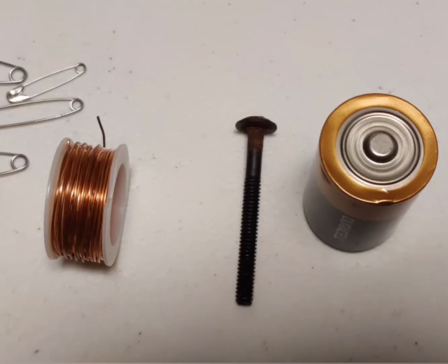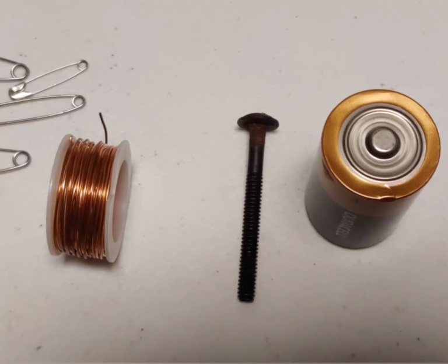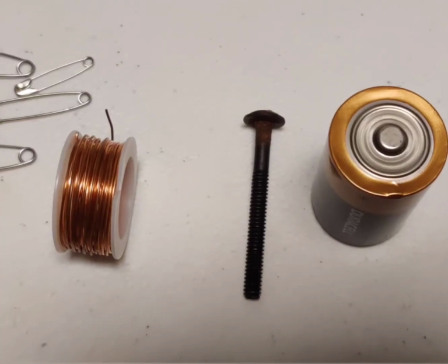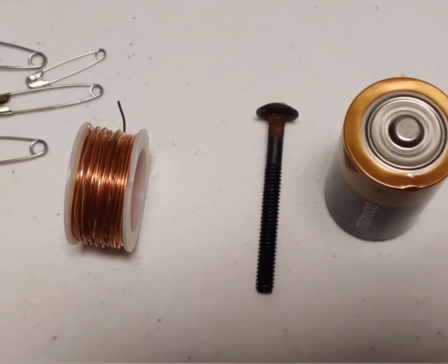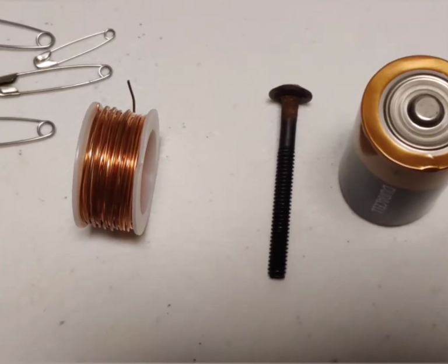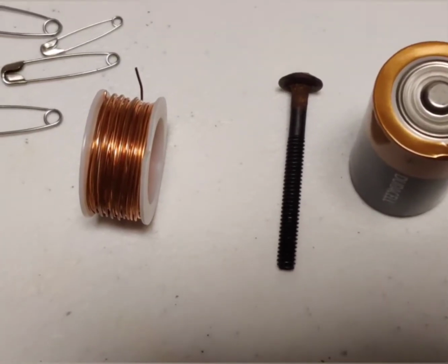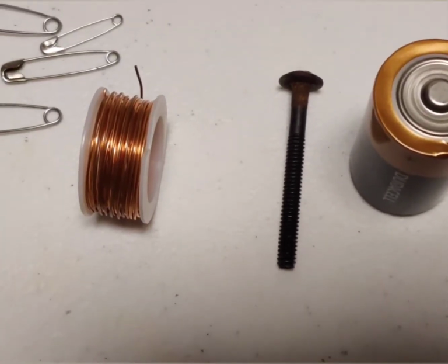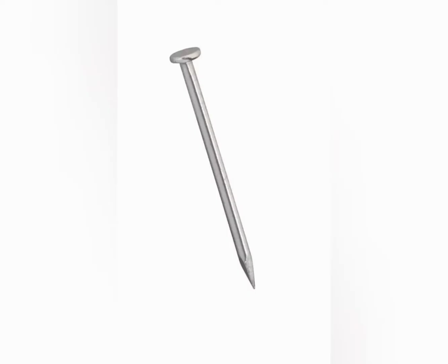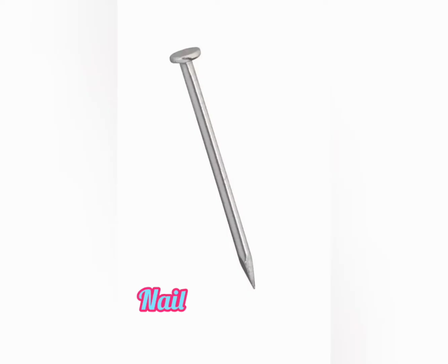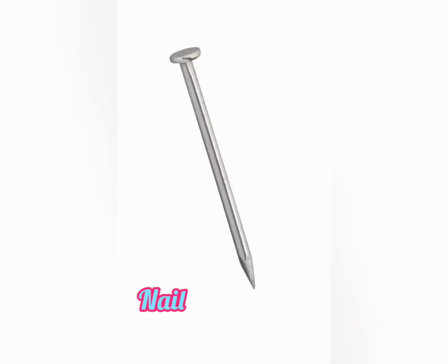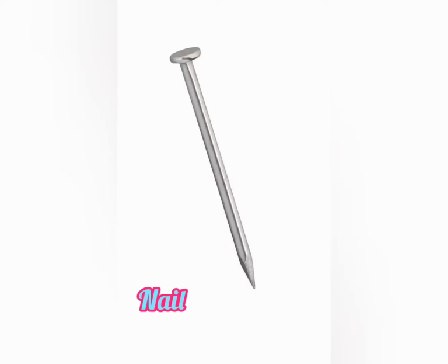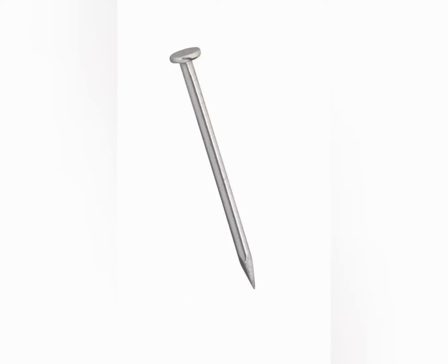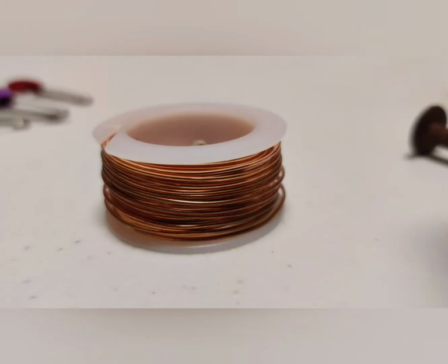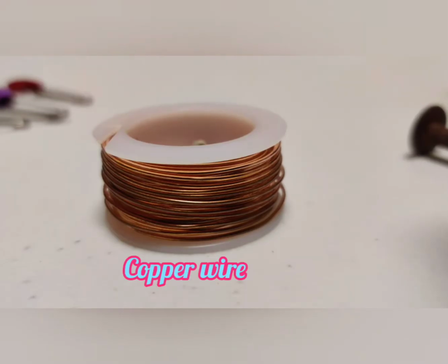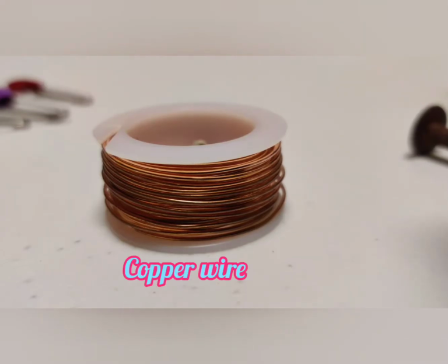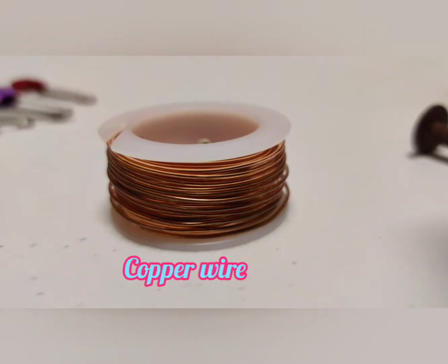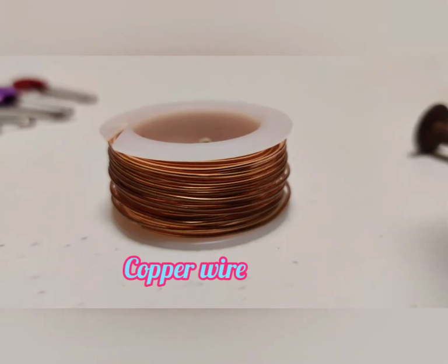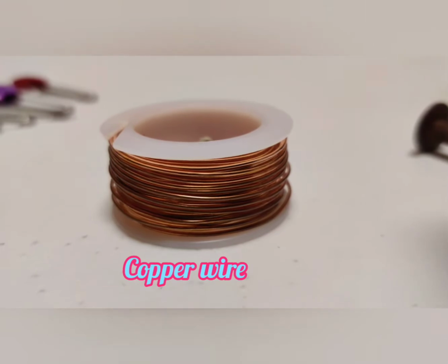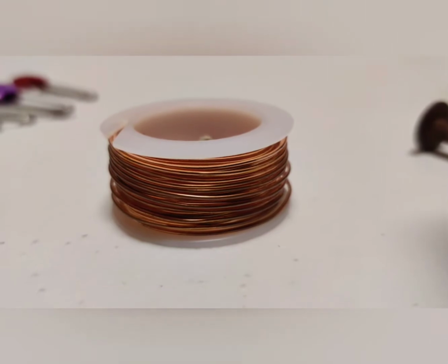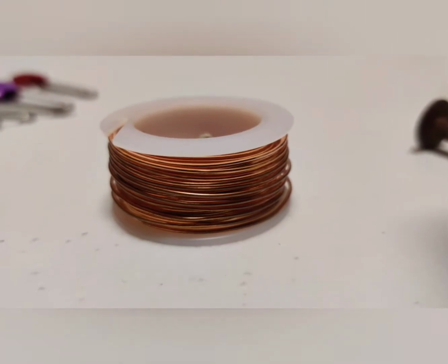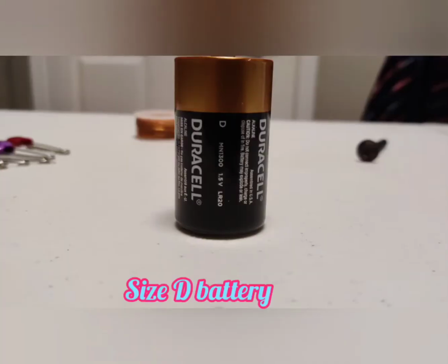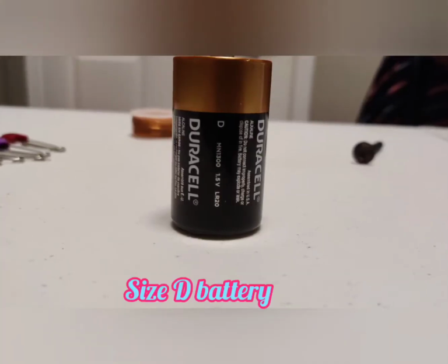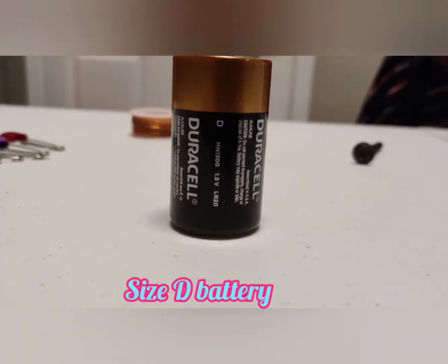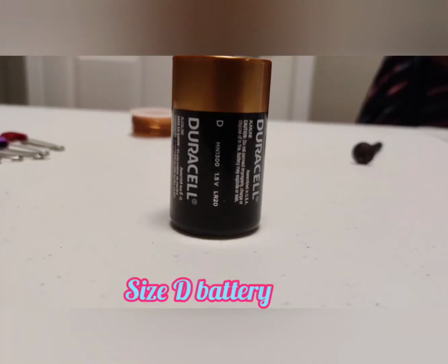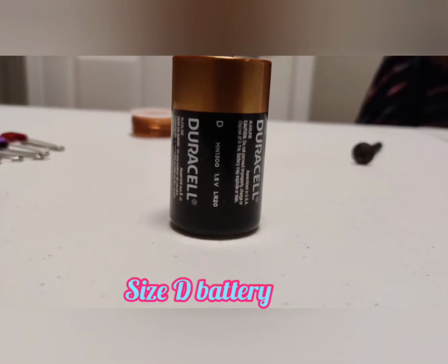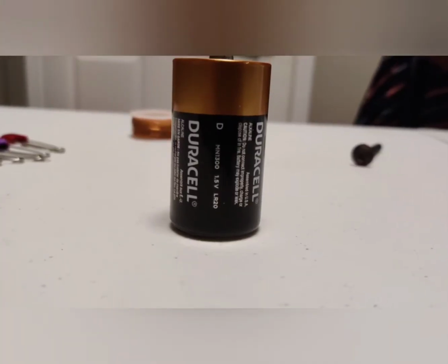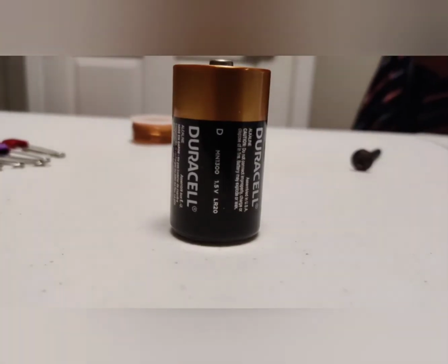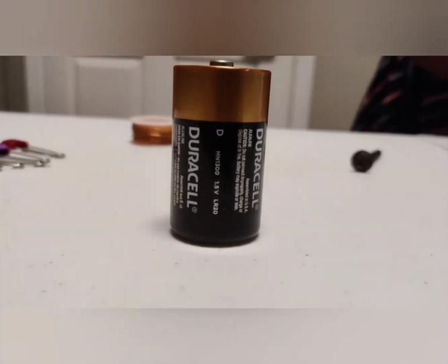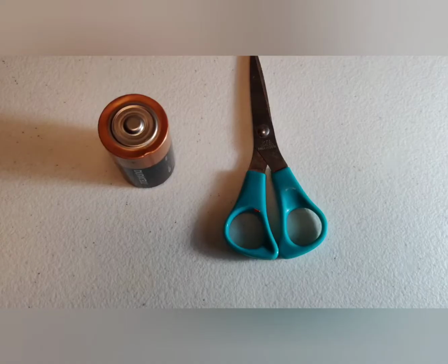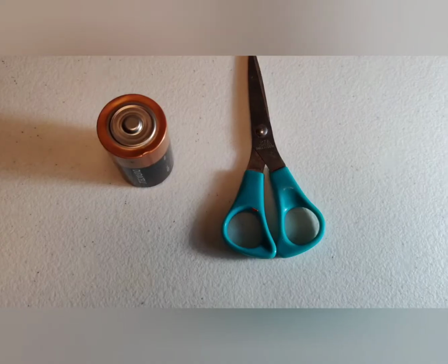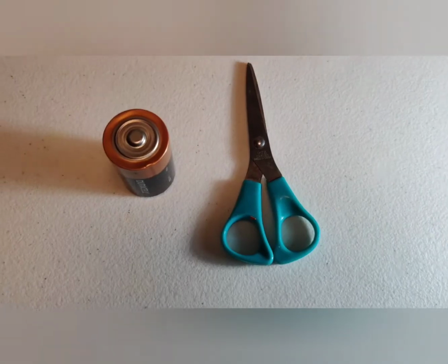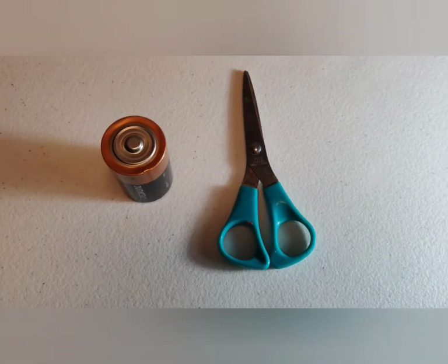You are going to need some copper wire, a size D battery, scissors, and tape.